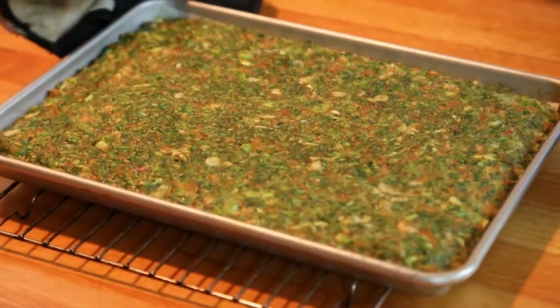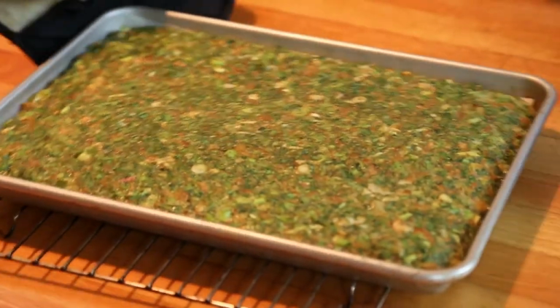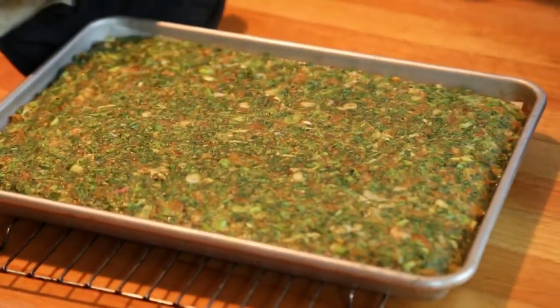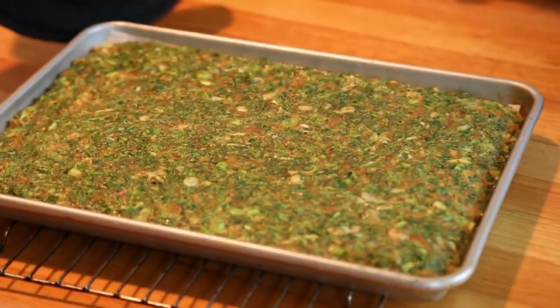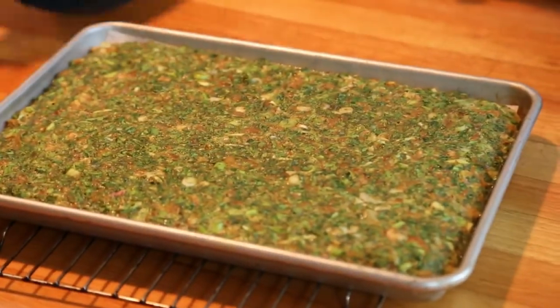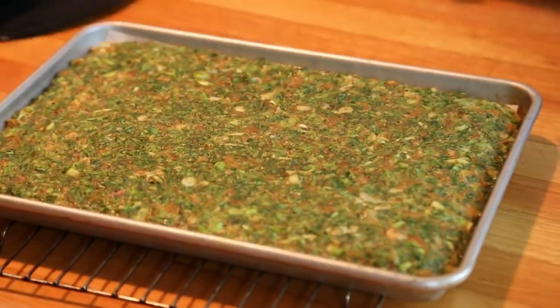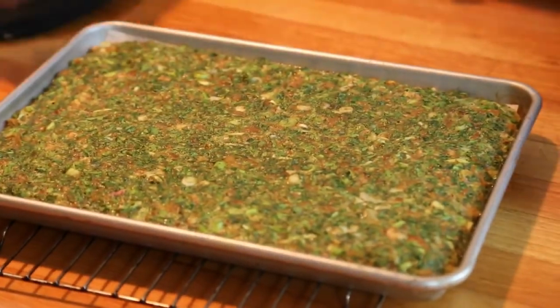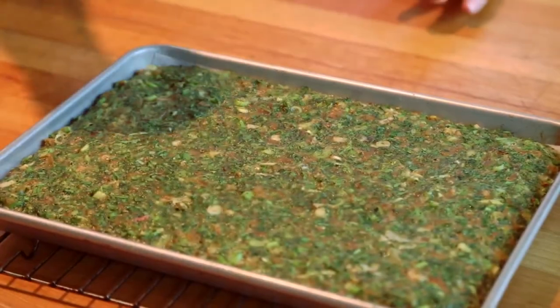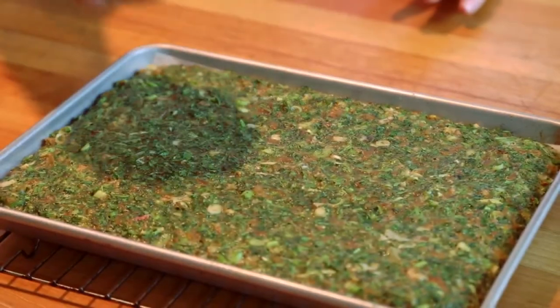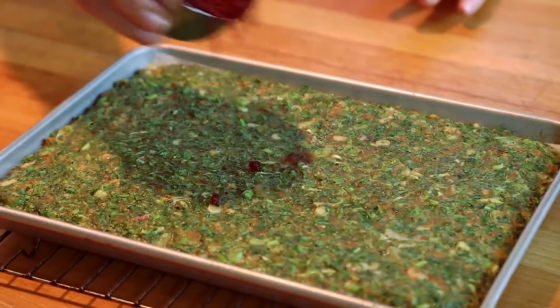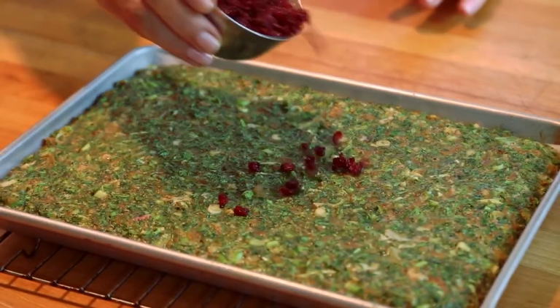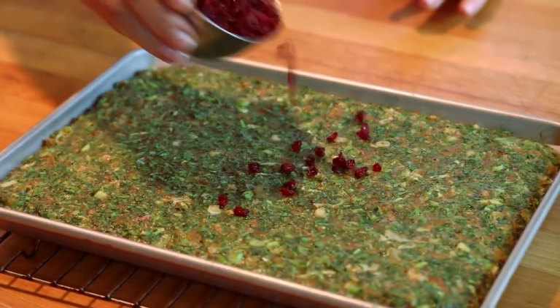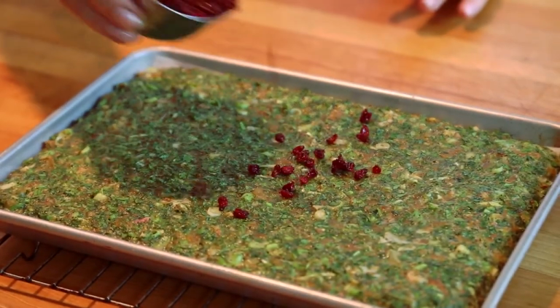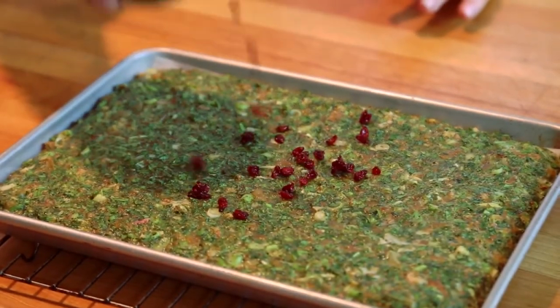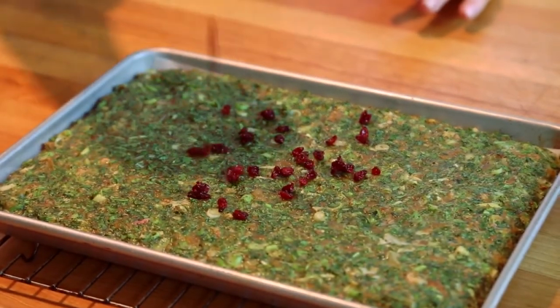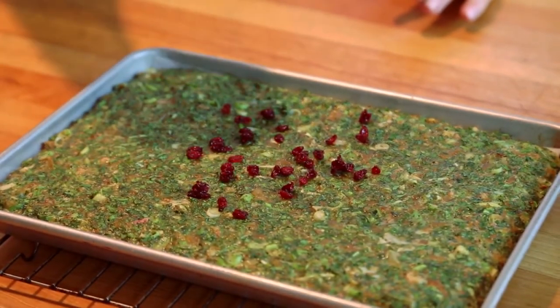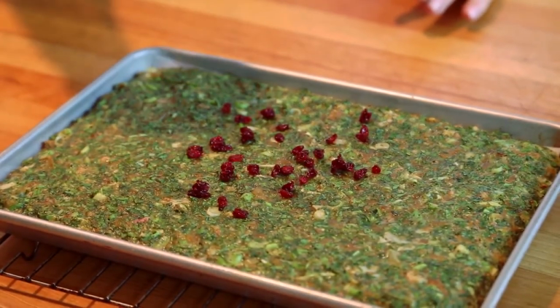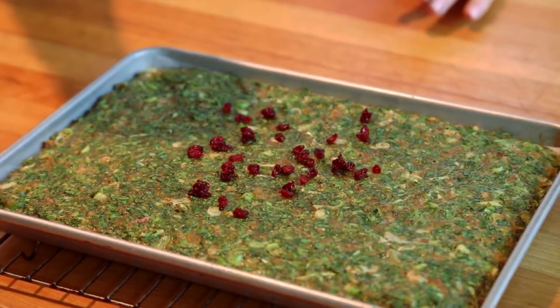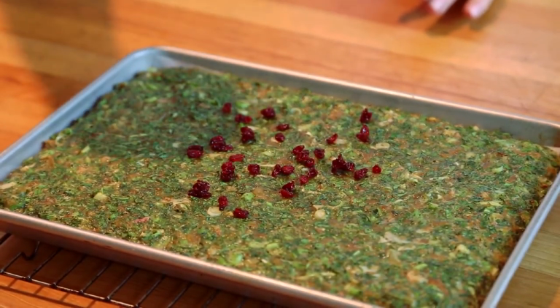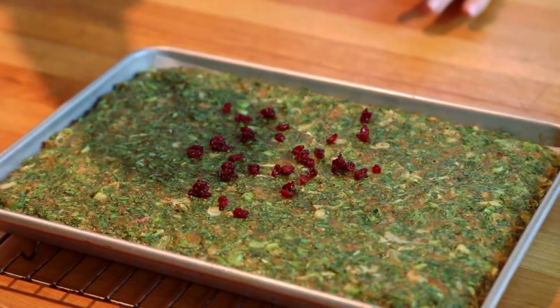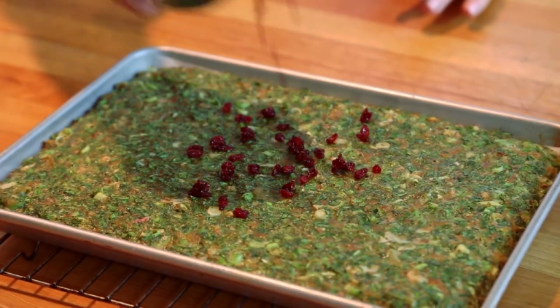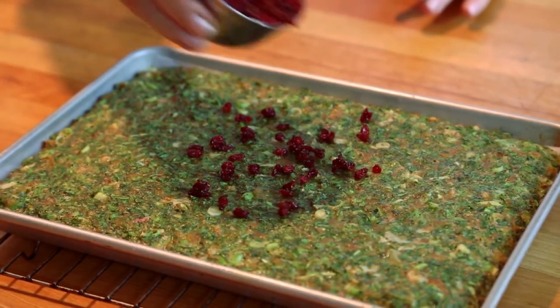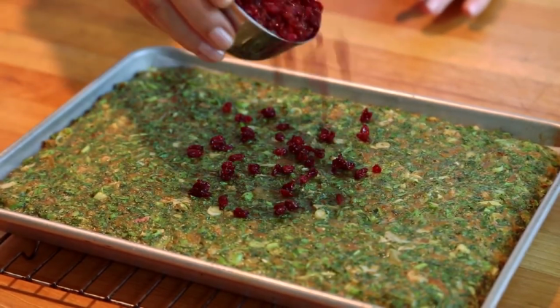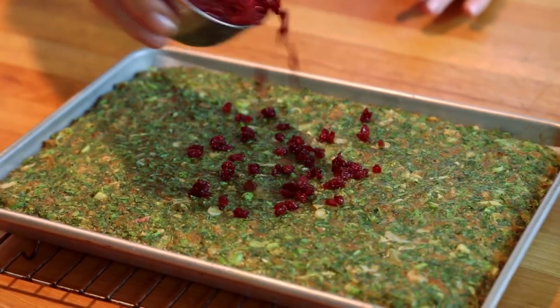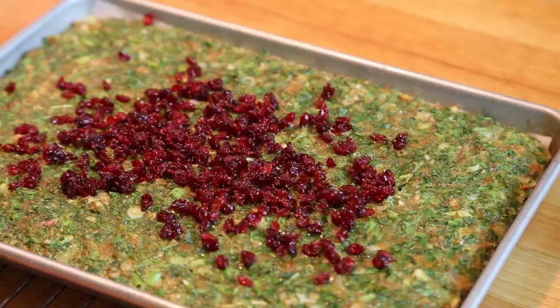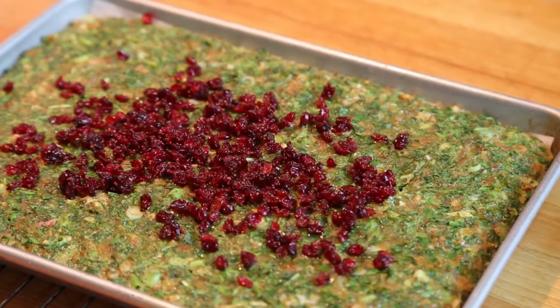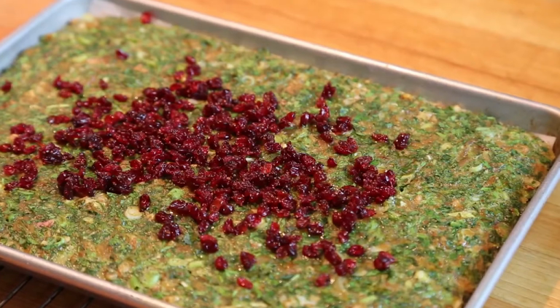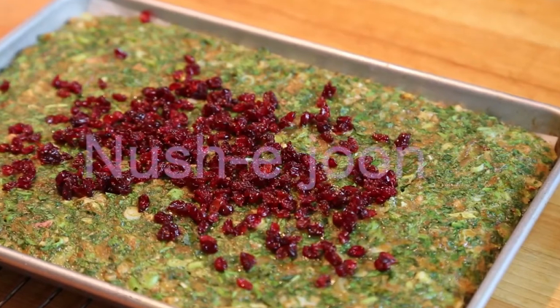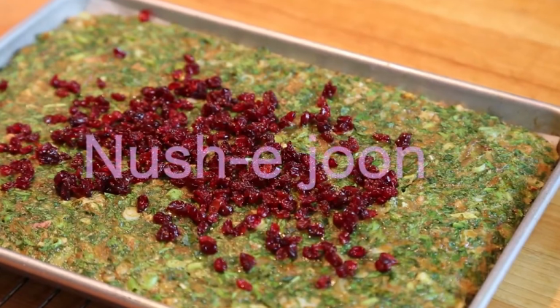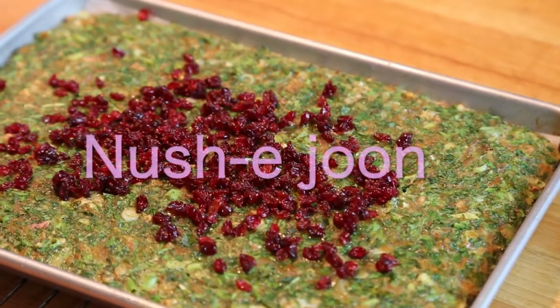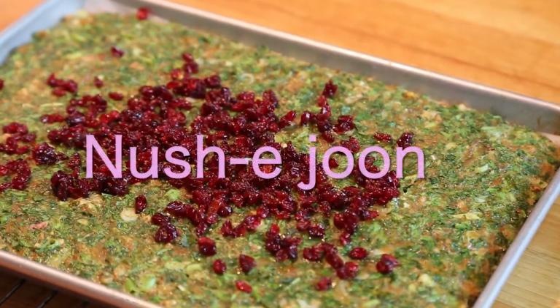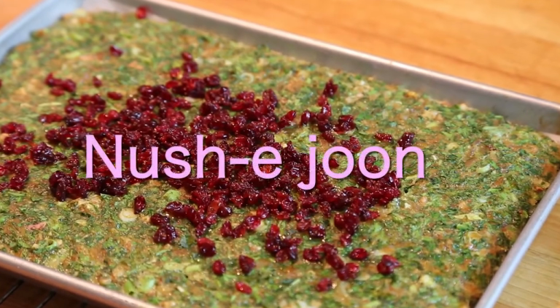Decorate it with caramelized barberries — shnushe joon!